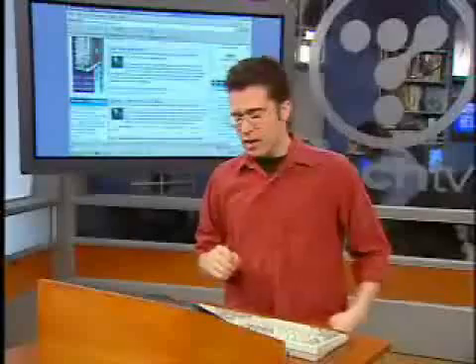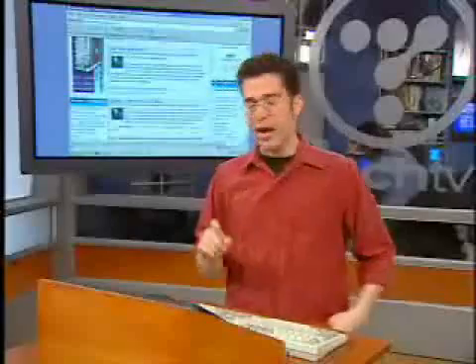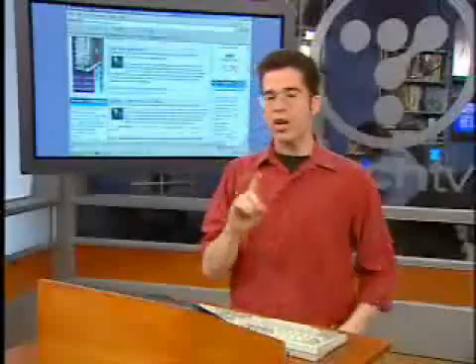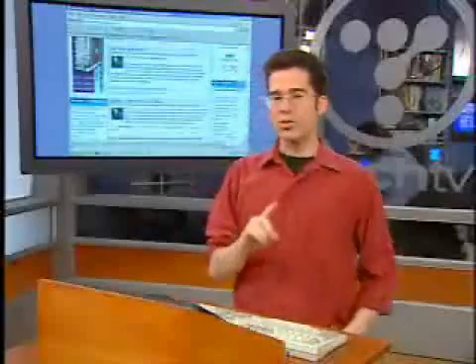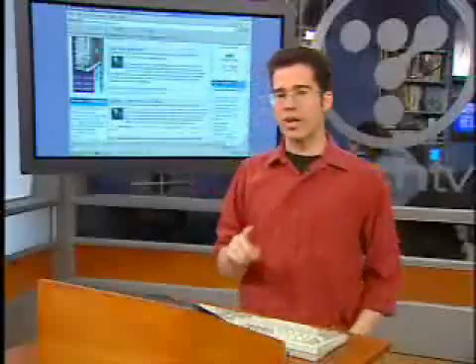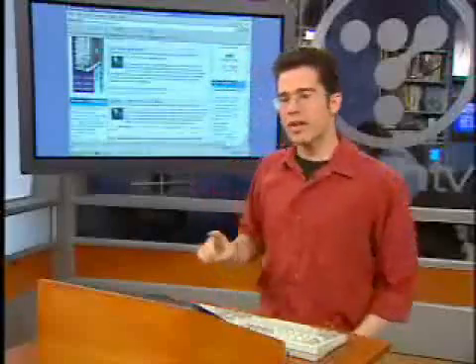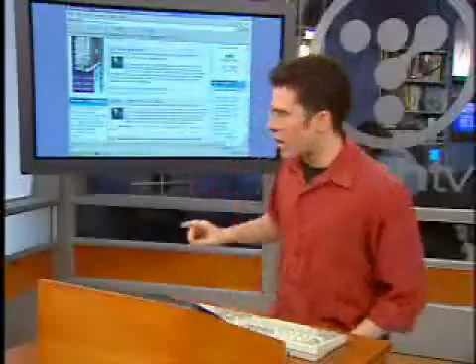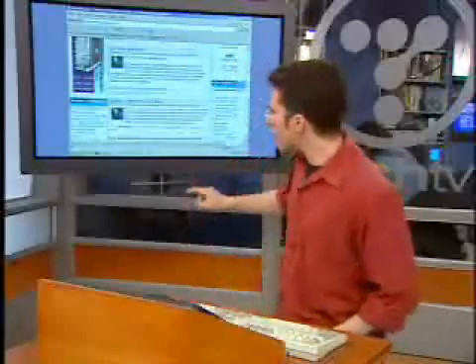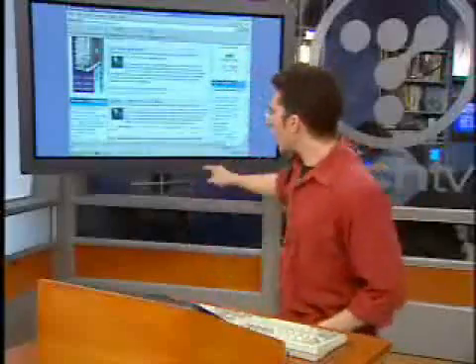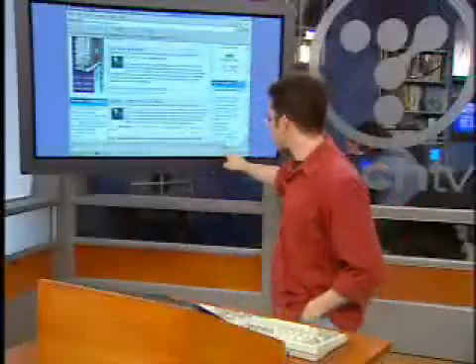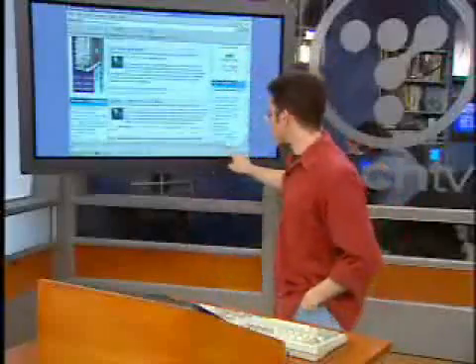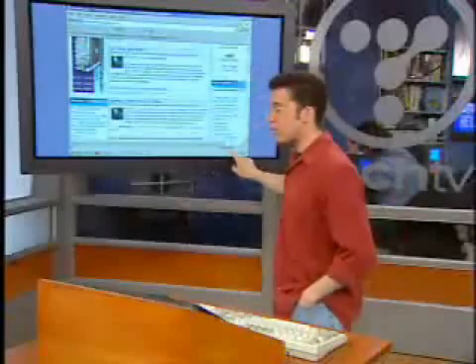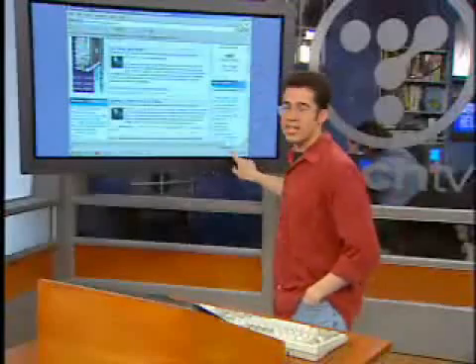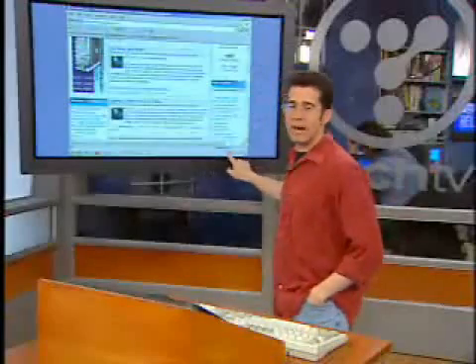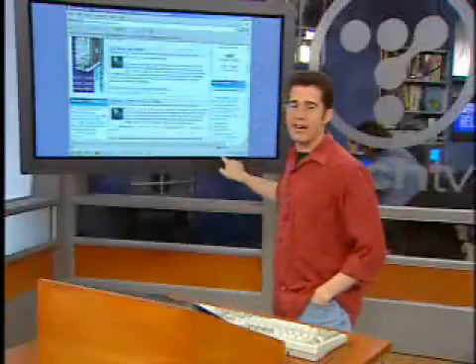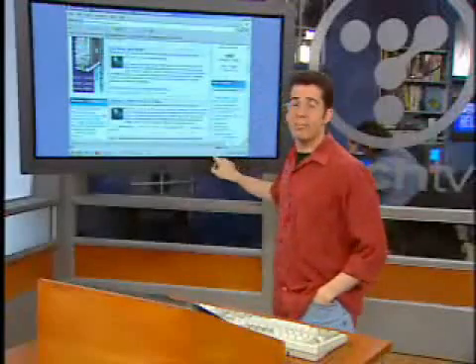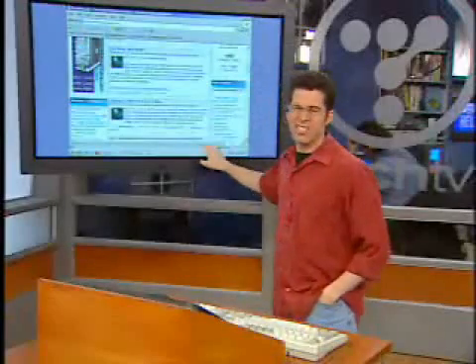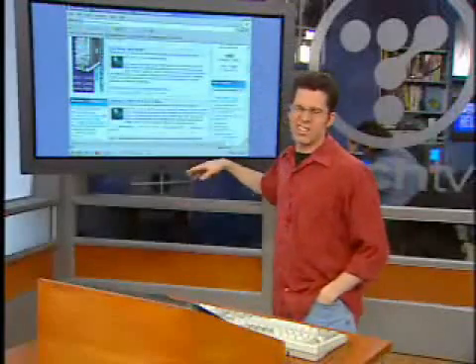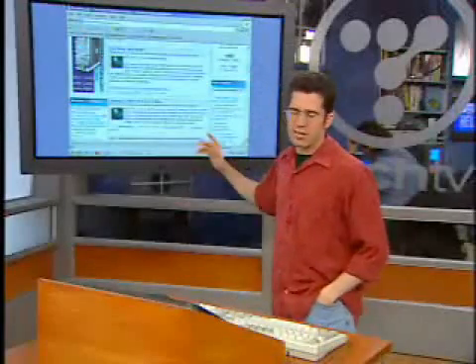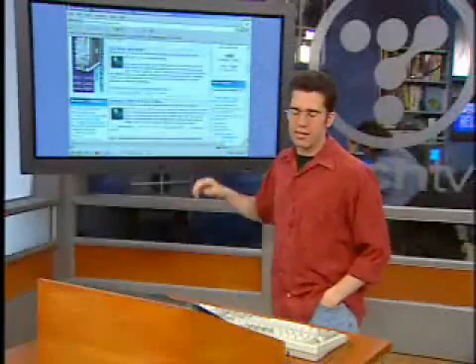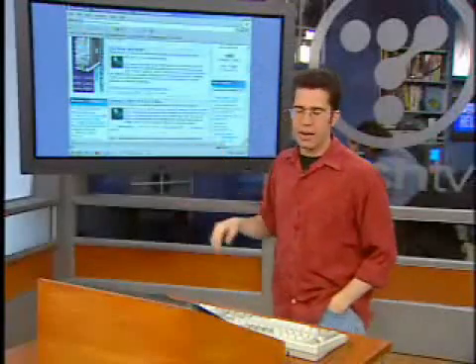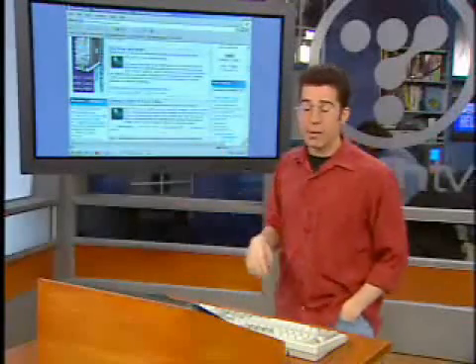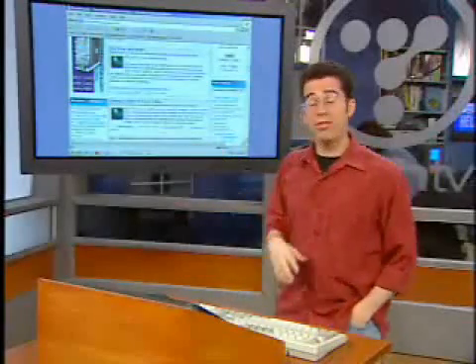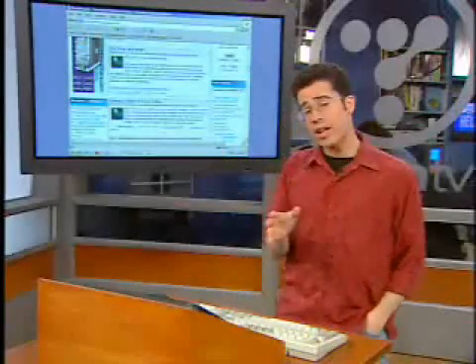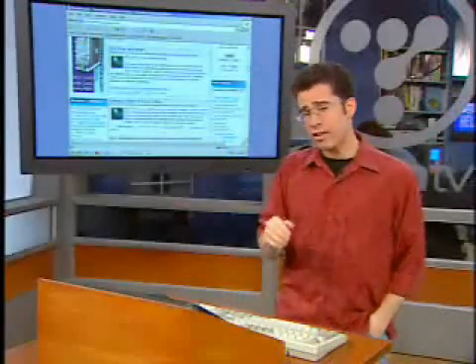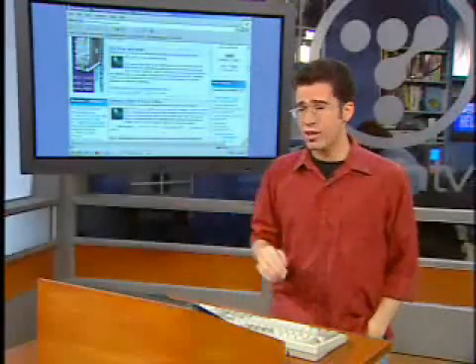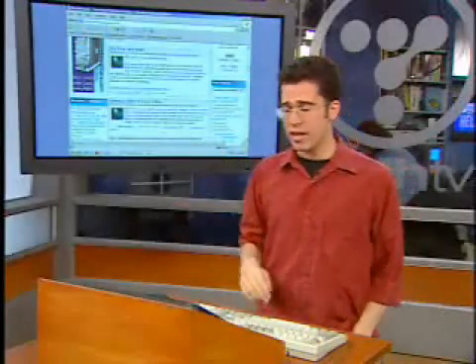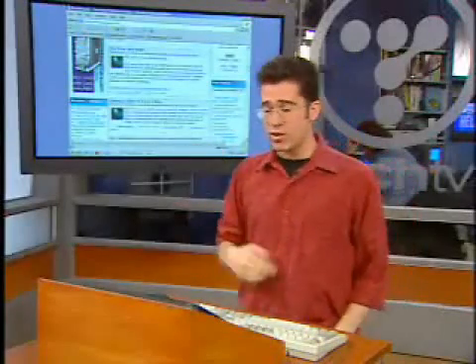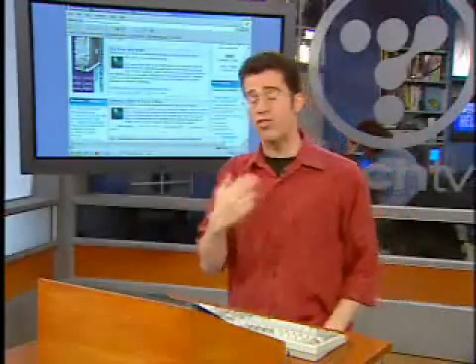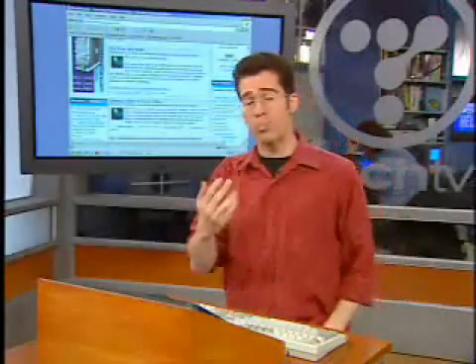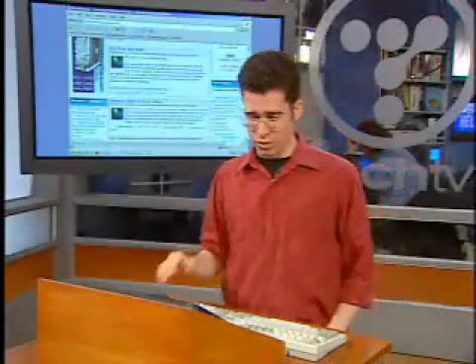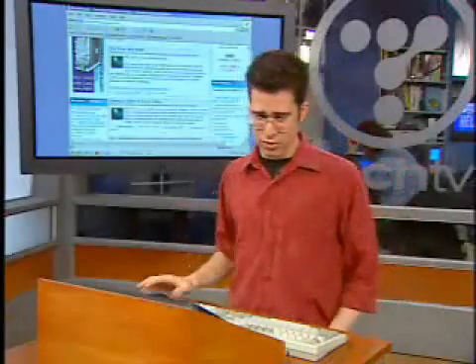I would also recommend that you have a pop-up killer running in the background, because they send pop-ups — like a lot of free sites do — to support themselves.